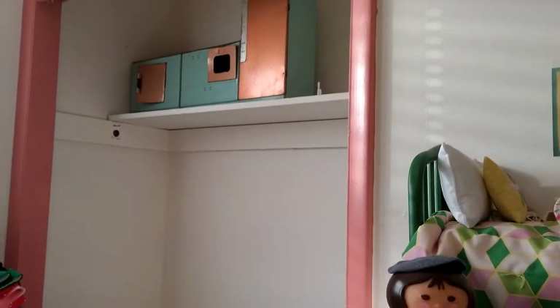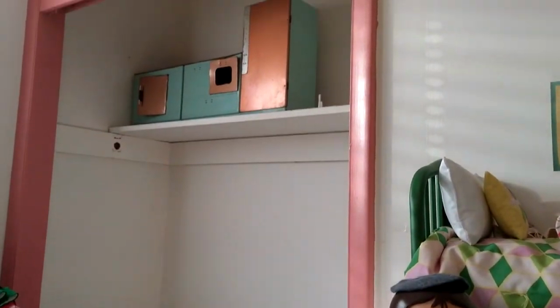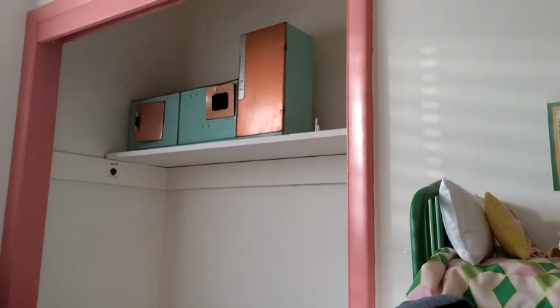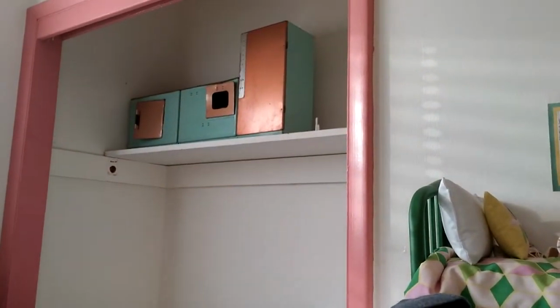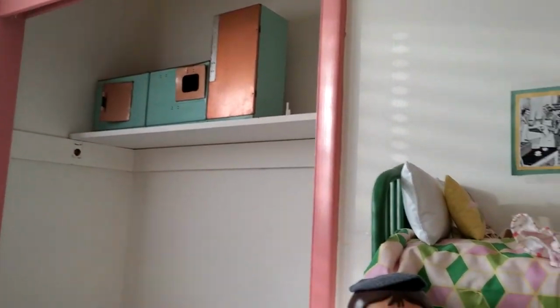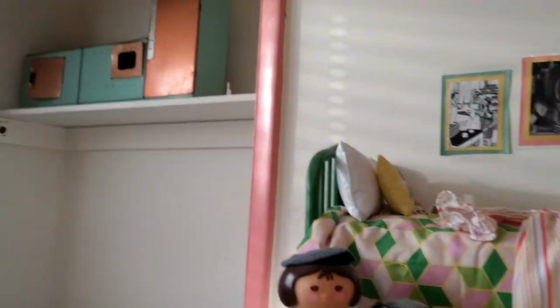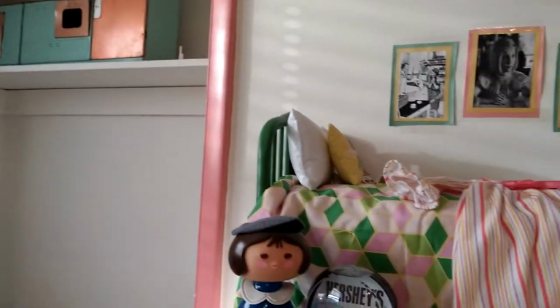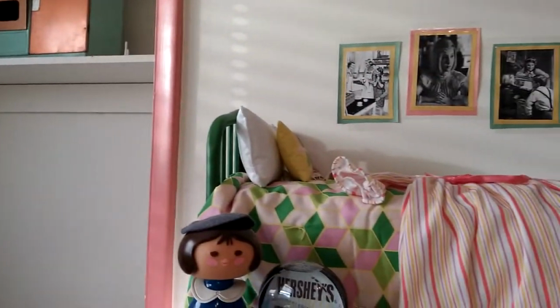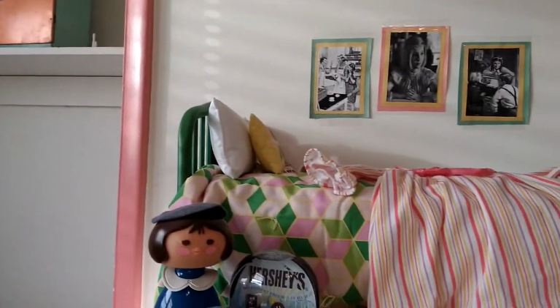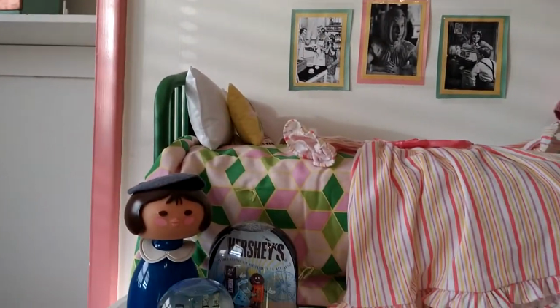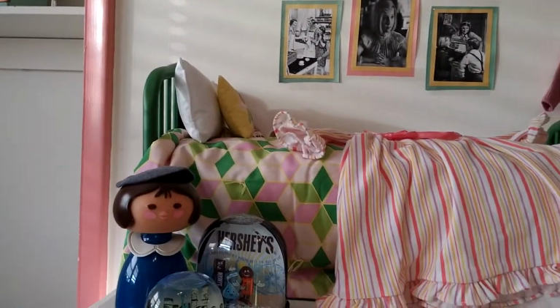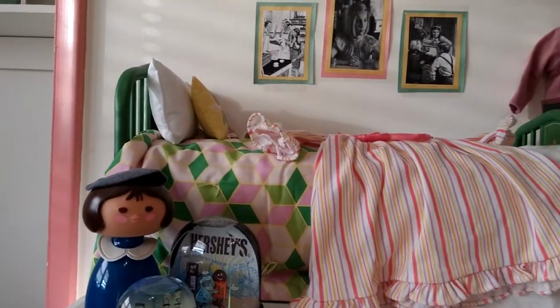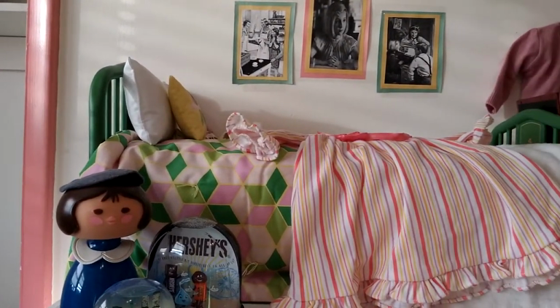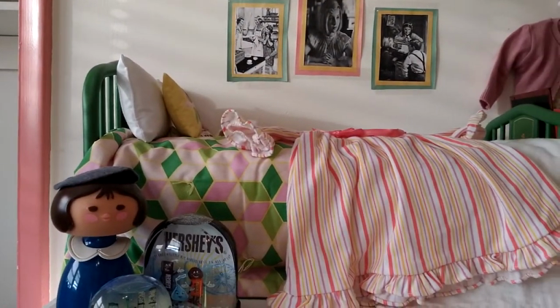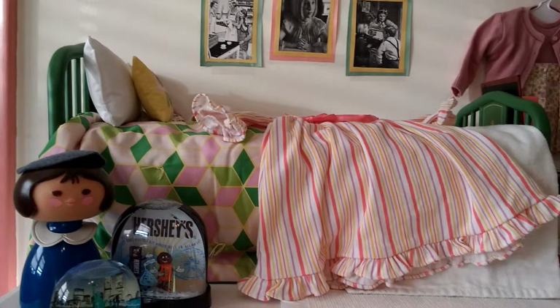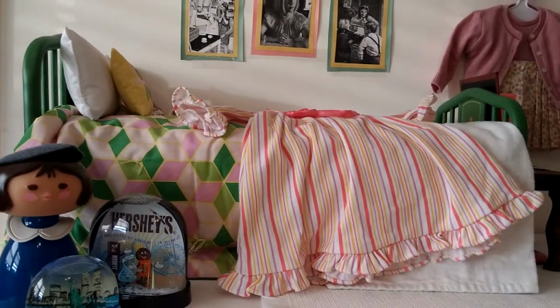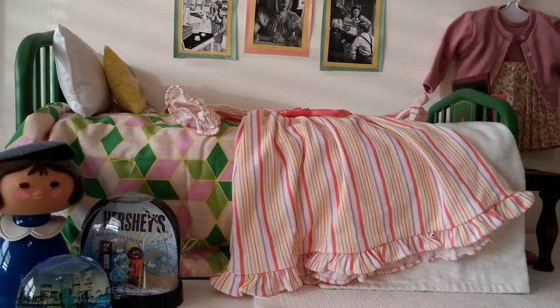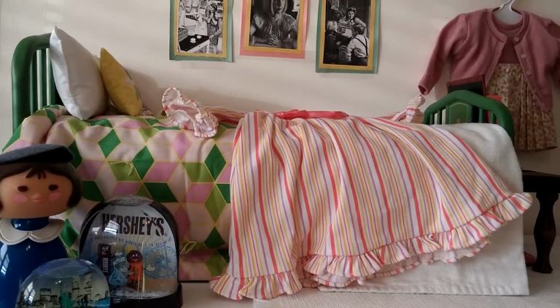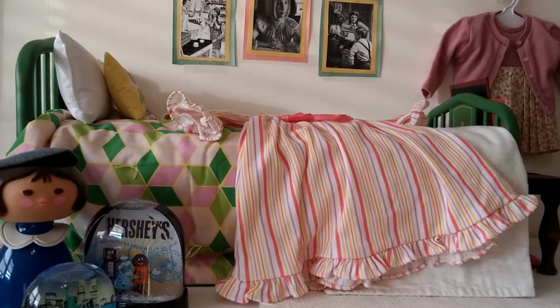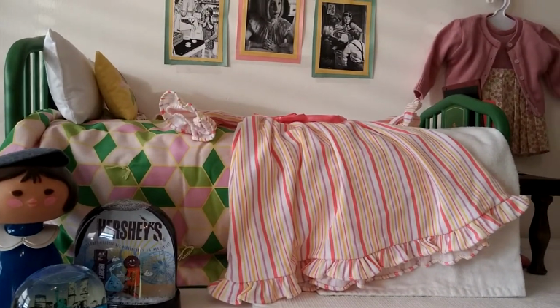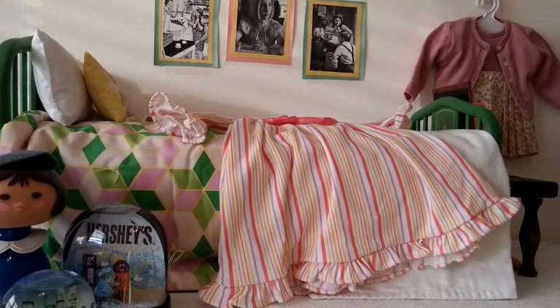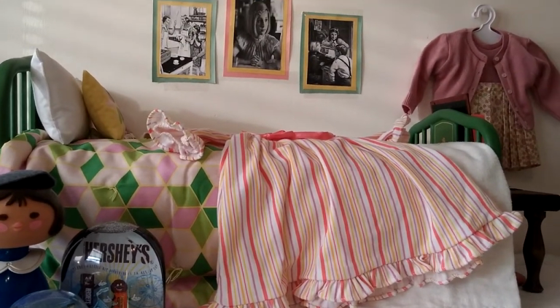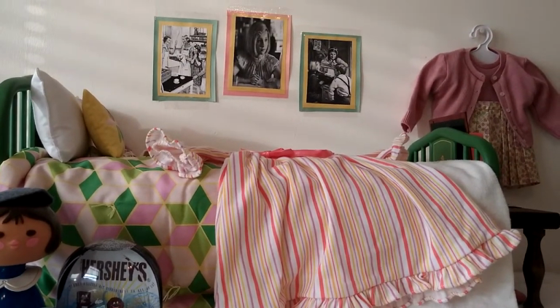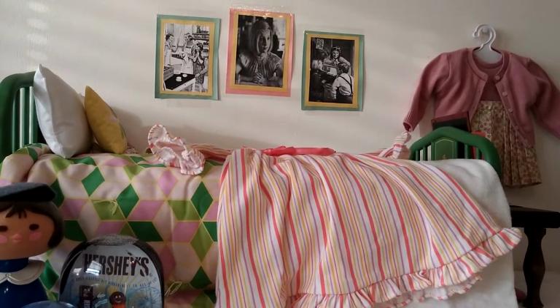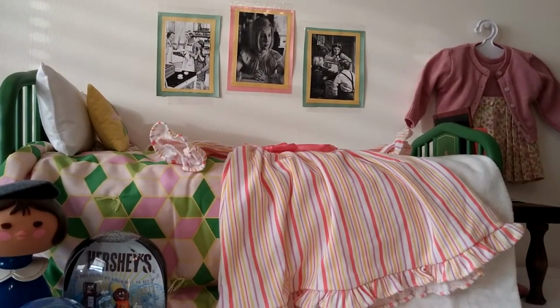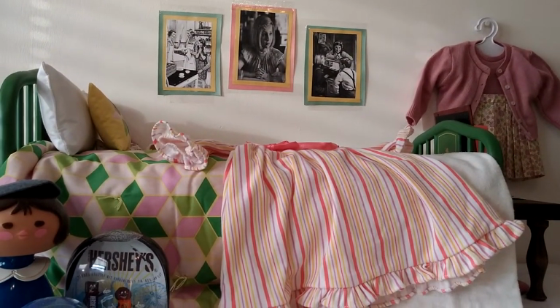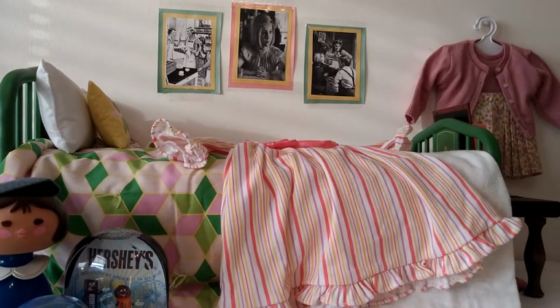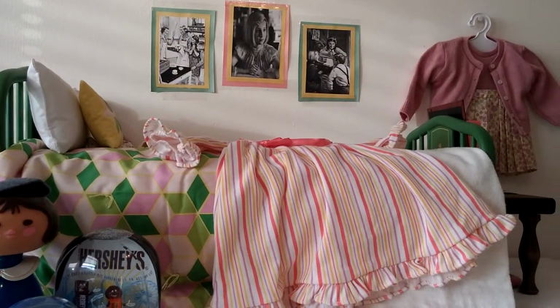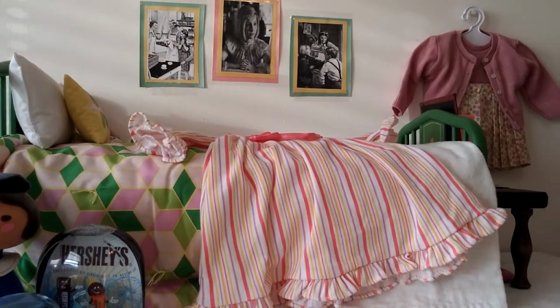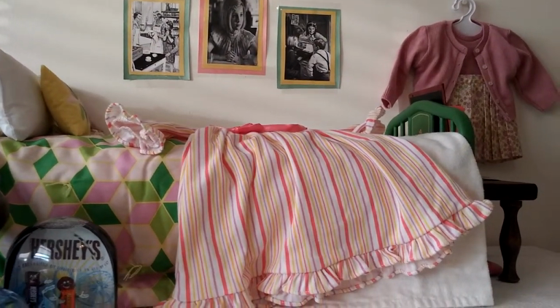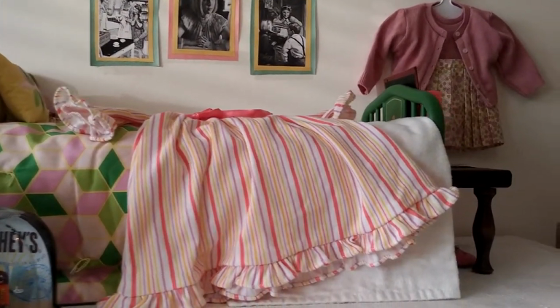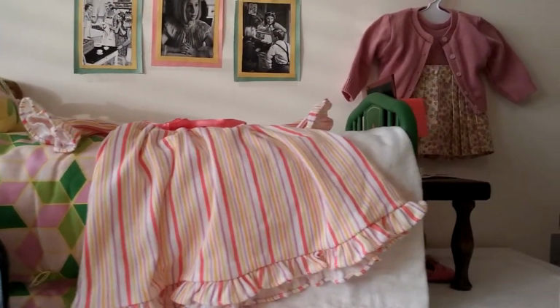See, it's empty. I'm just going to show you her bedroom before it's moved into the dollhouse.